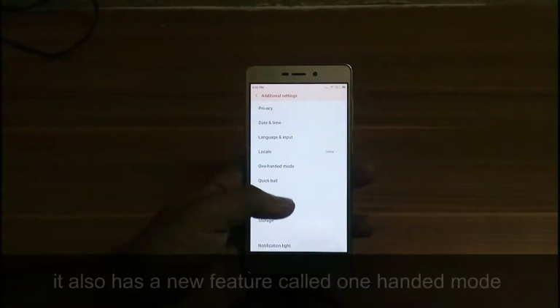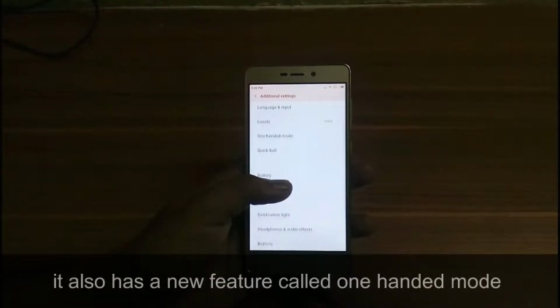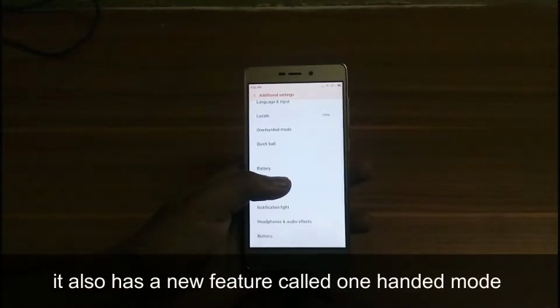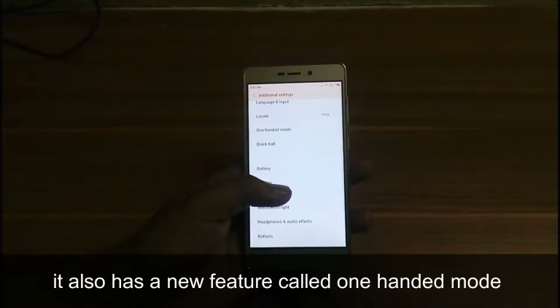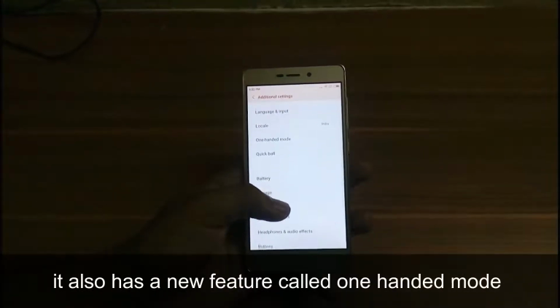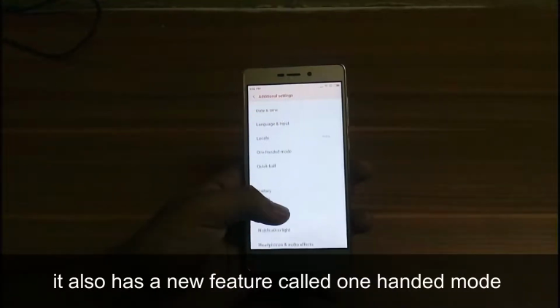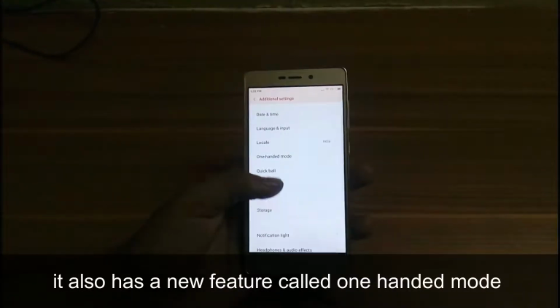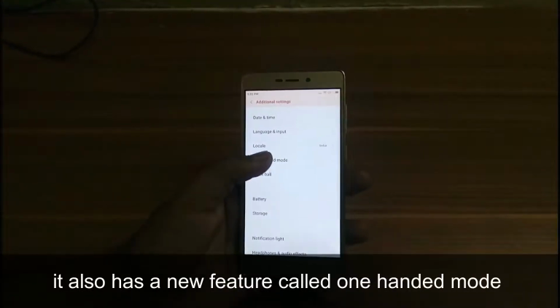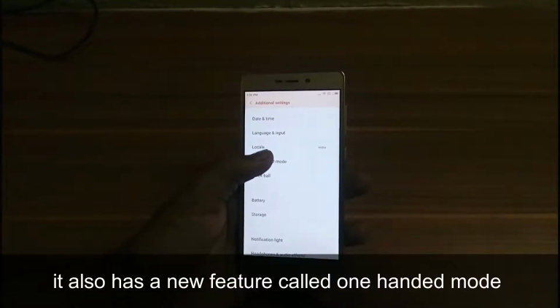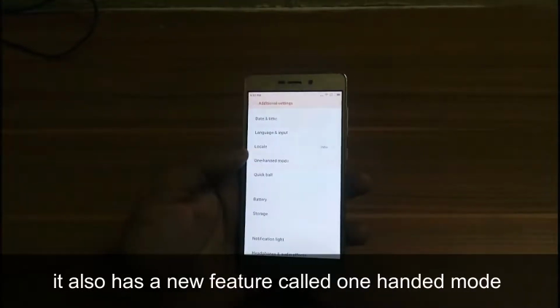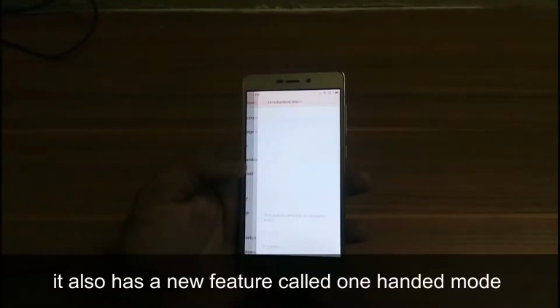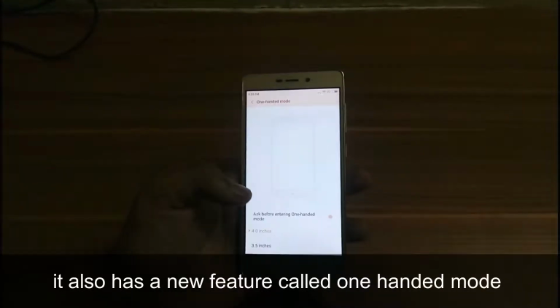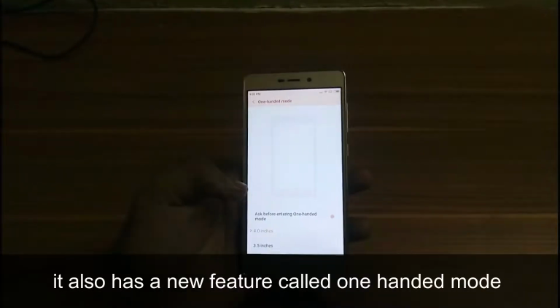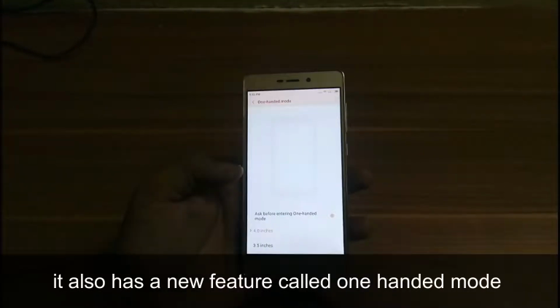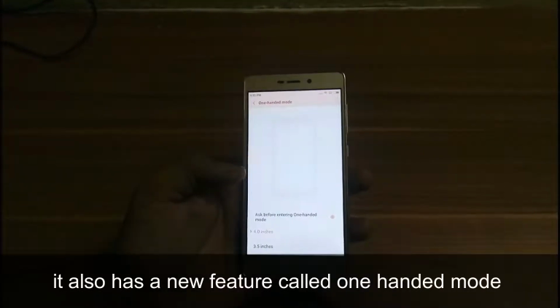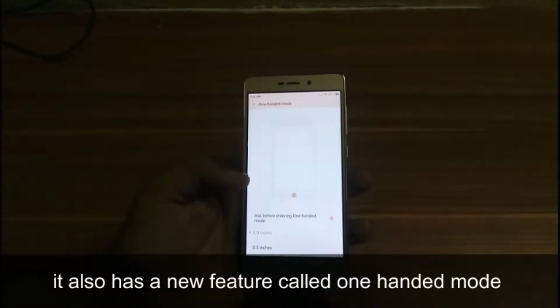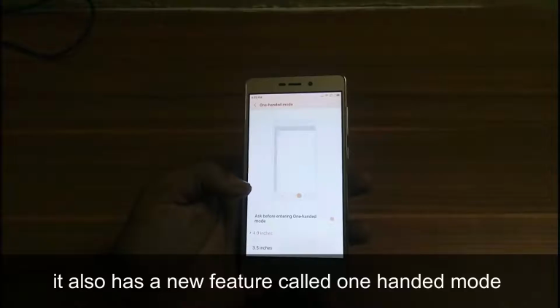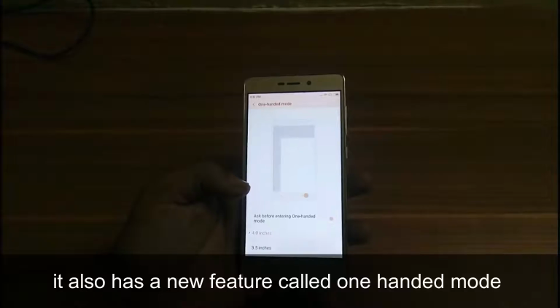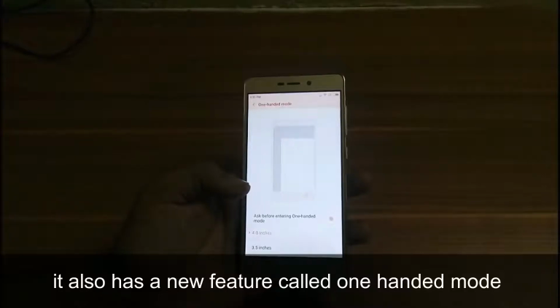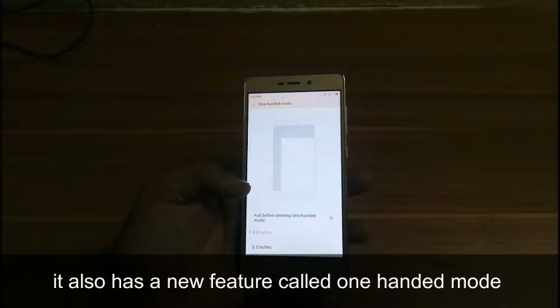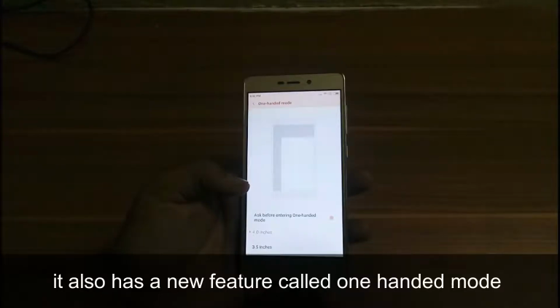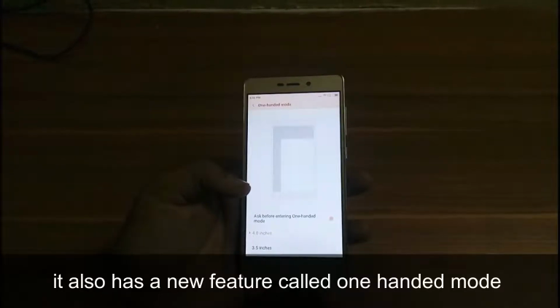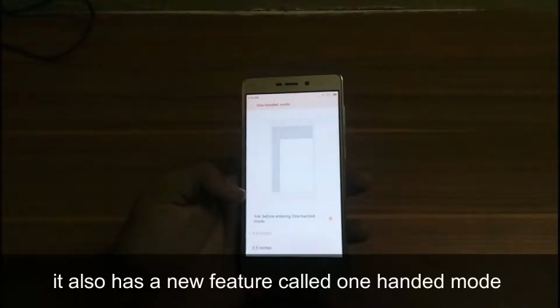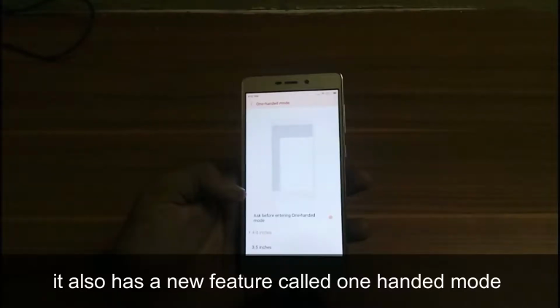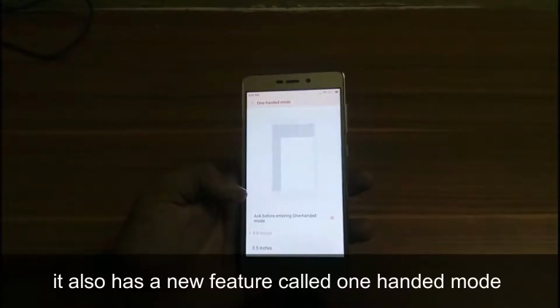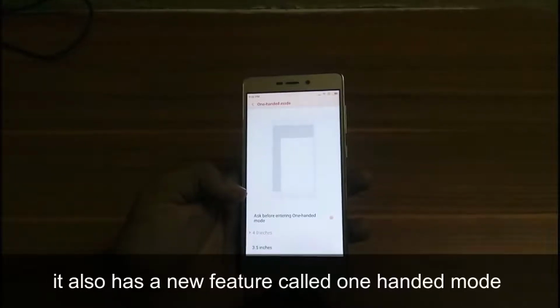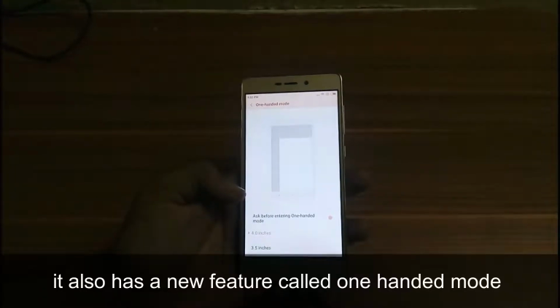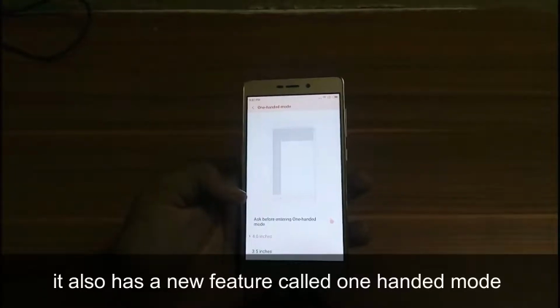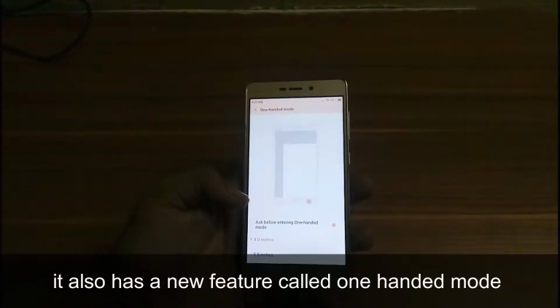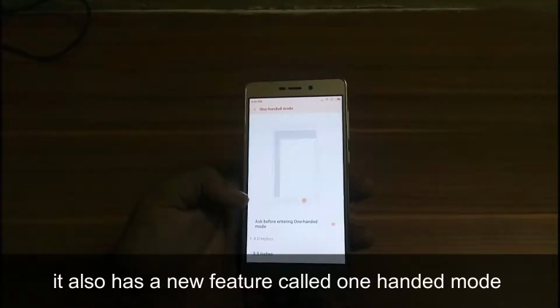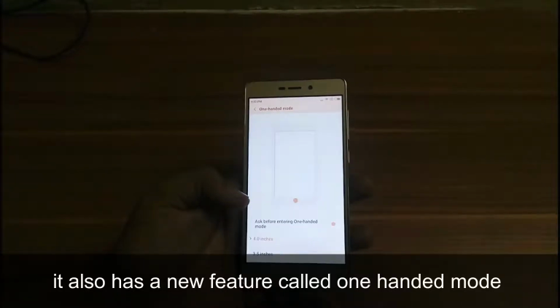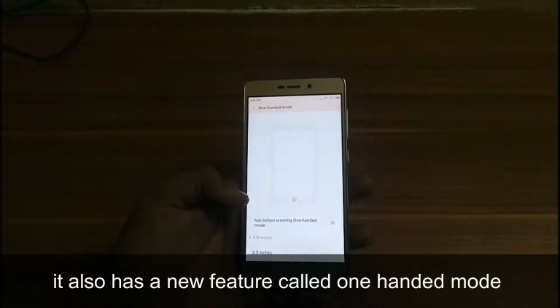It has a new feature called one-handed mode, which is used to handle the phone using a single button.